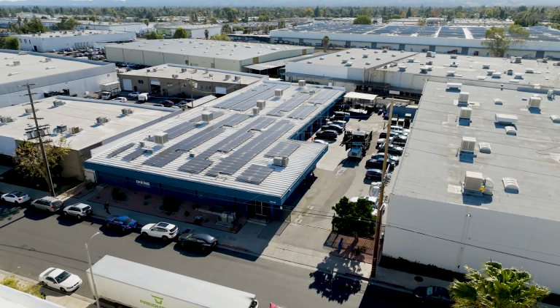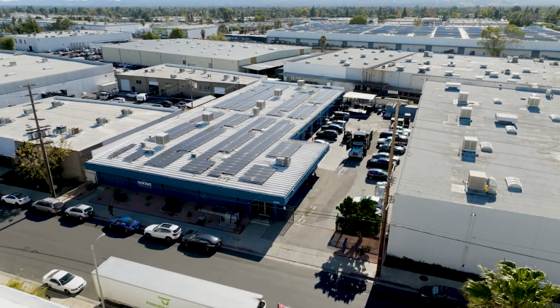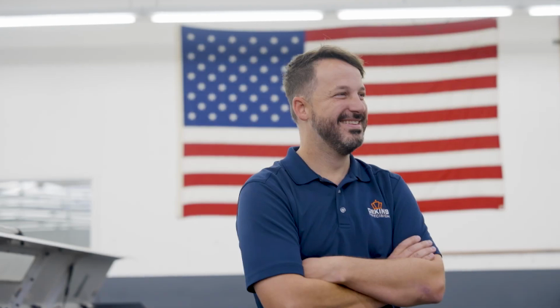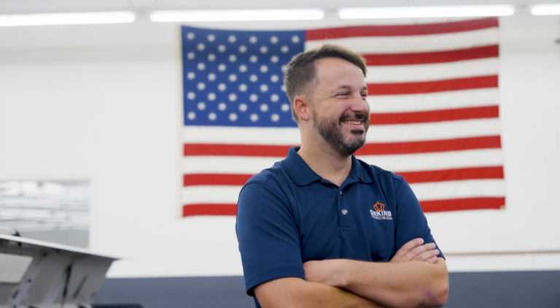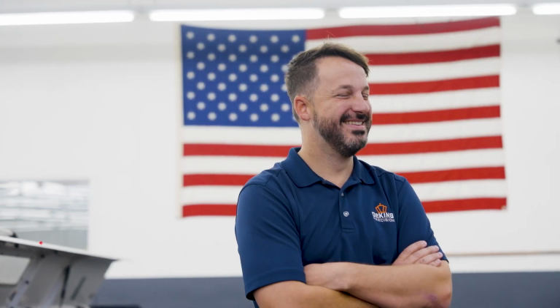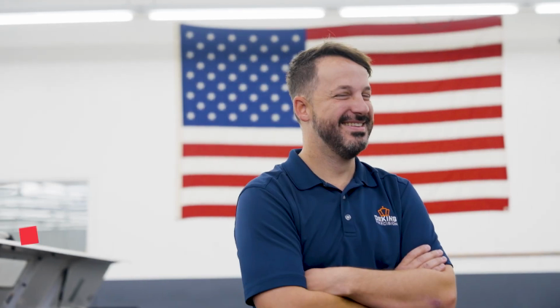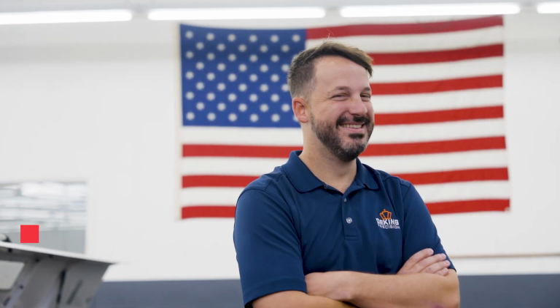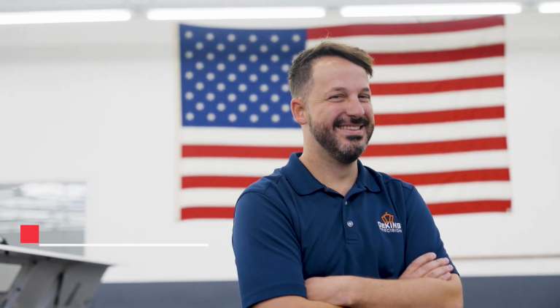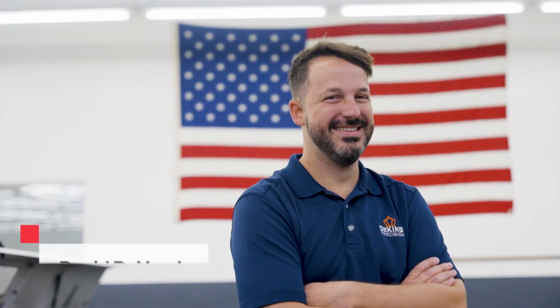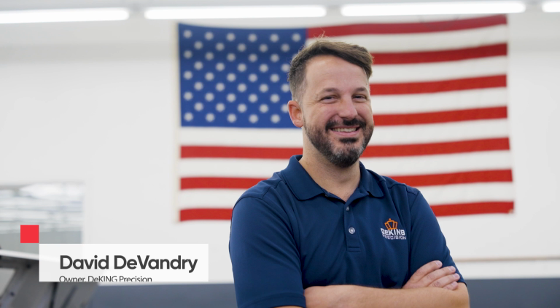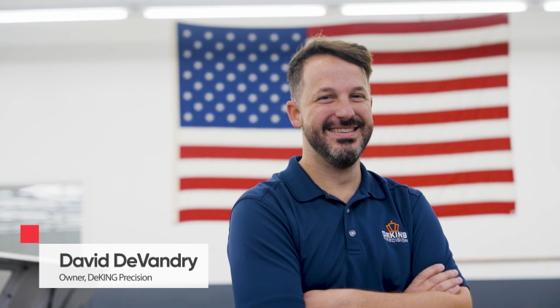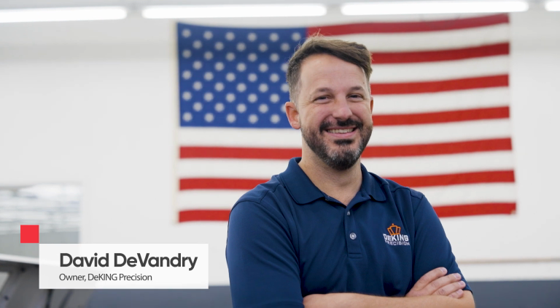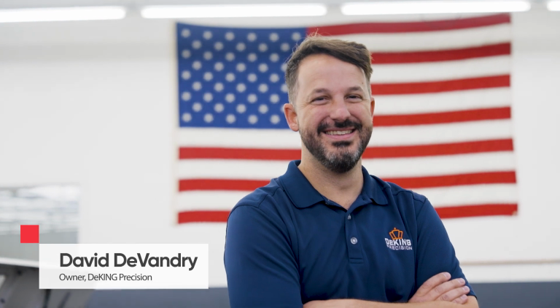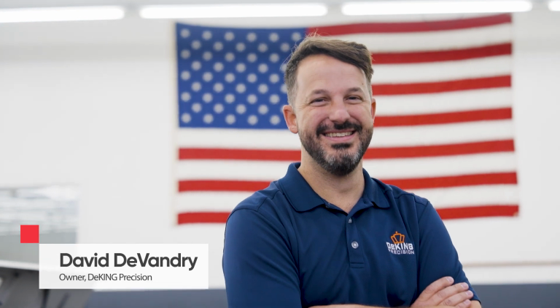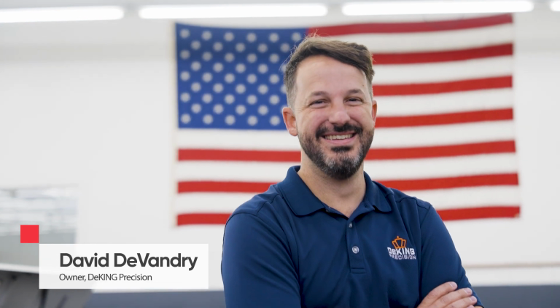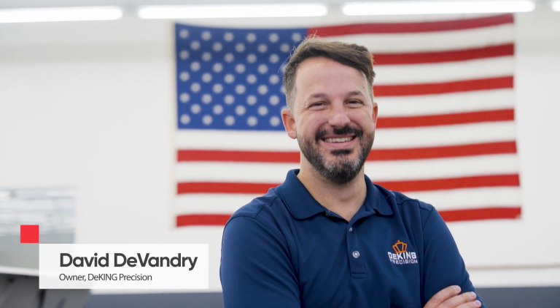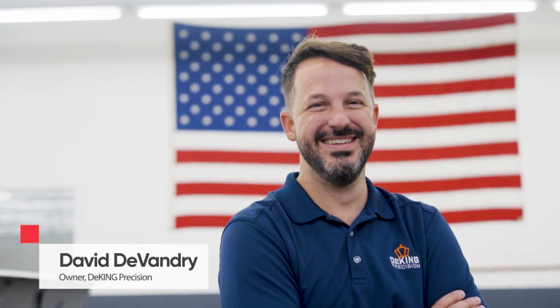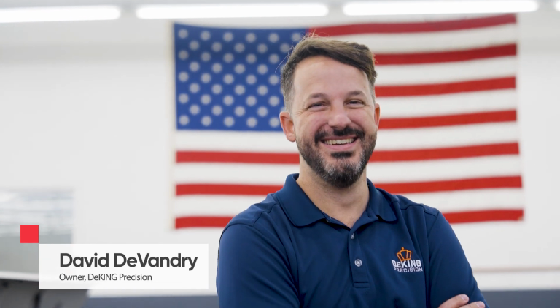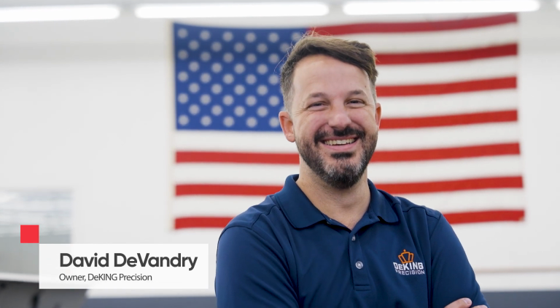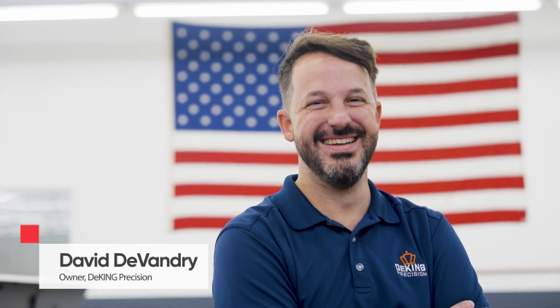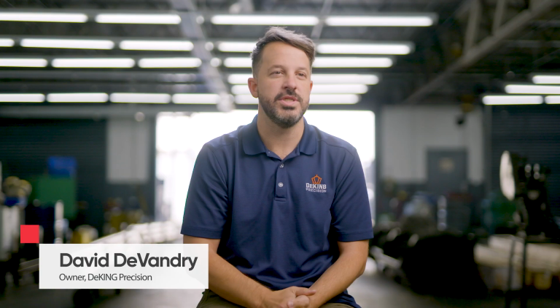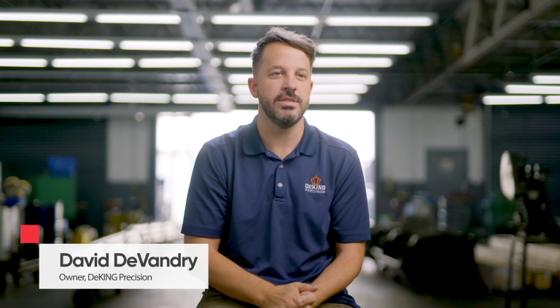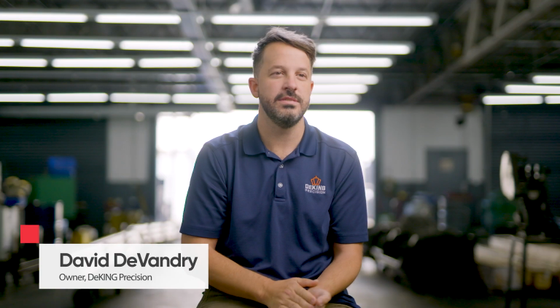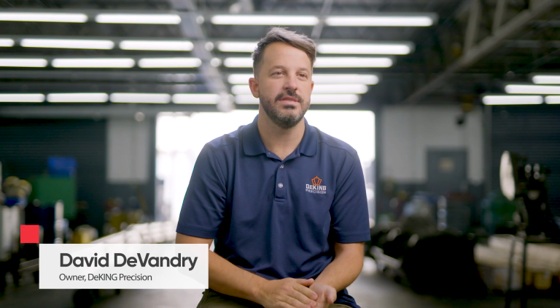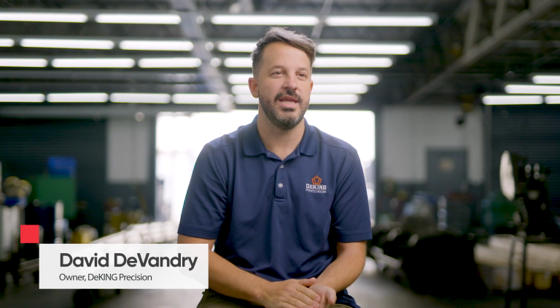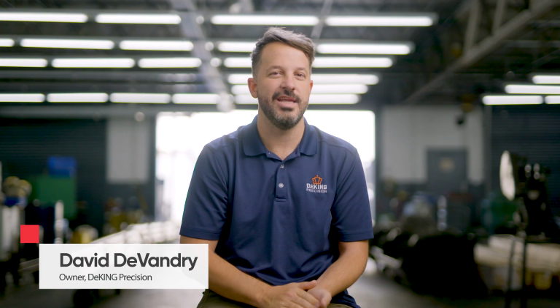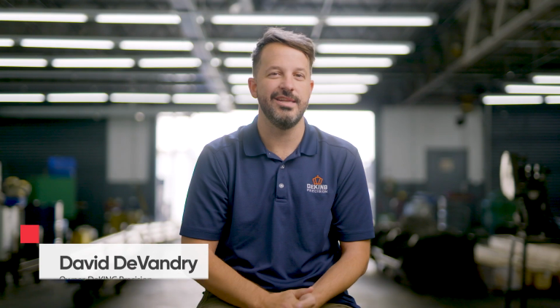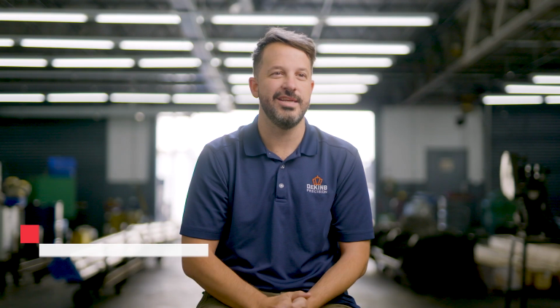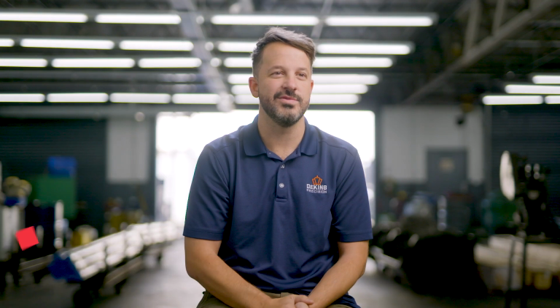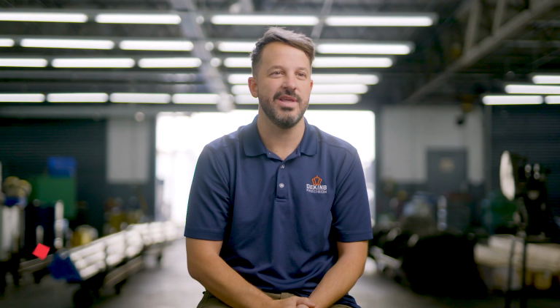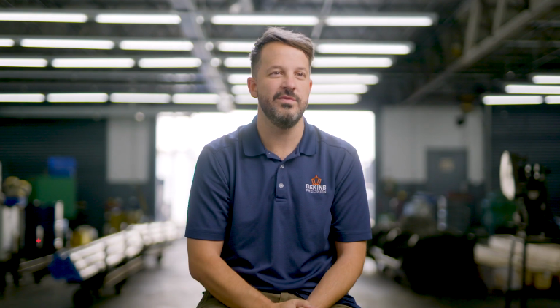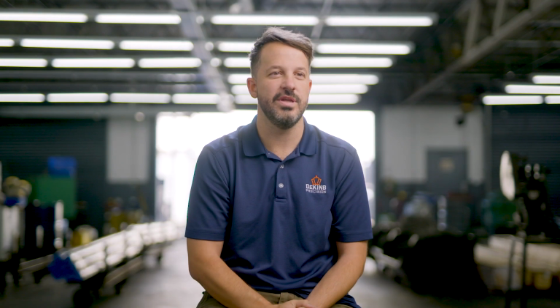My name is David Devandry. I'm the CEO at D-King Precision in Chatsworth, California.